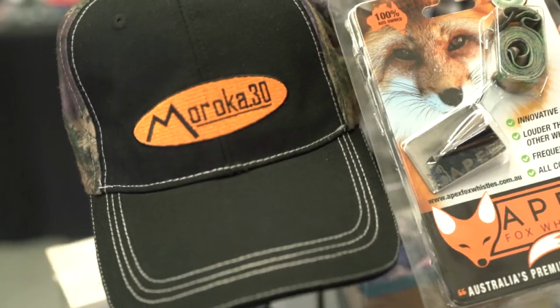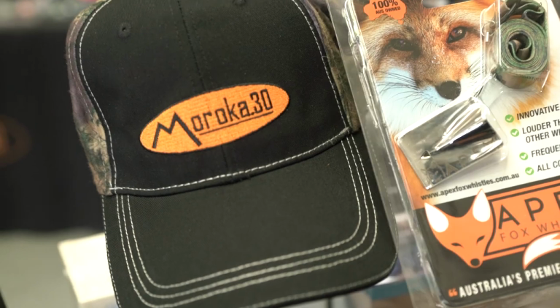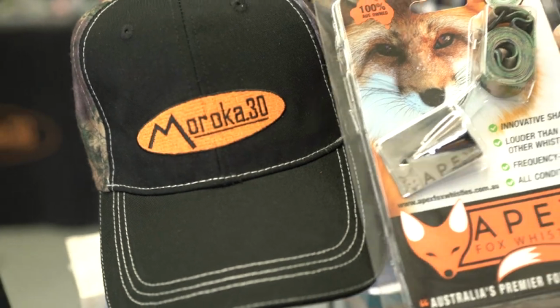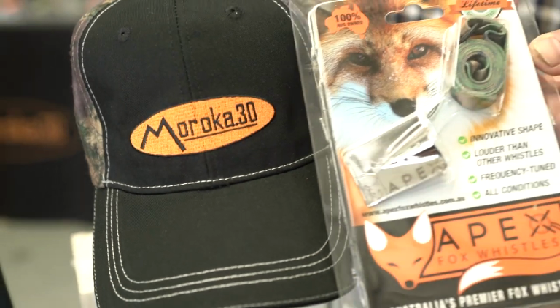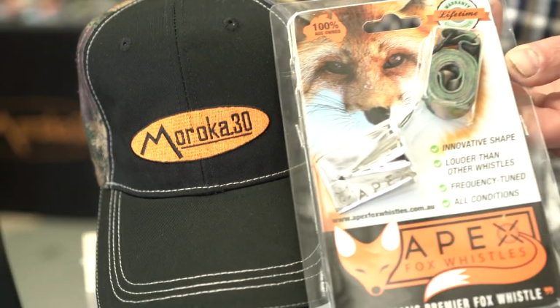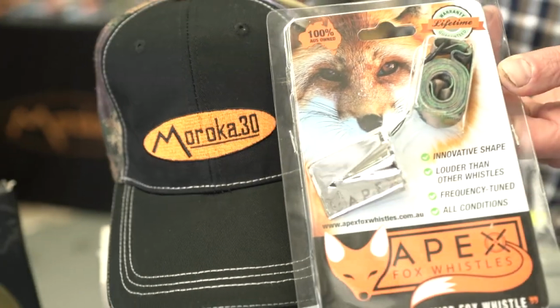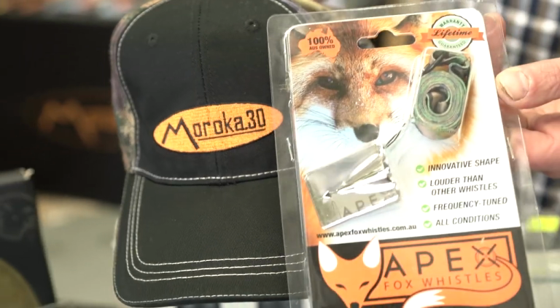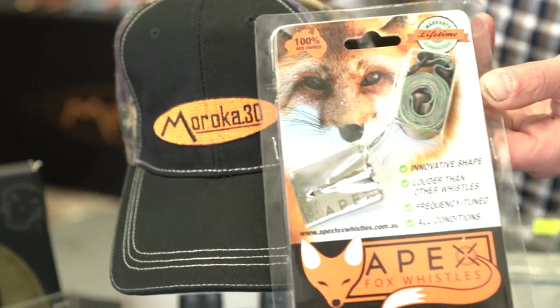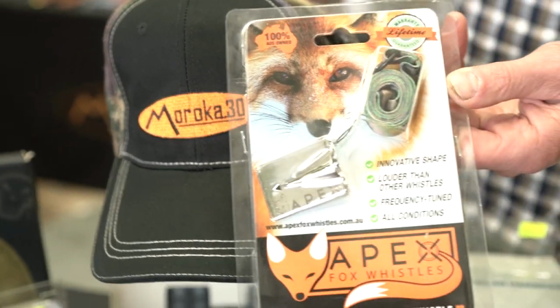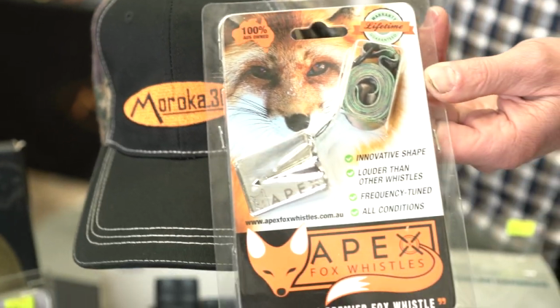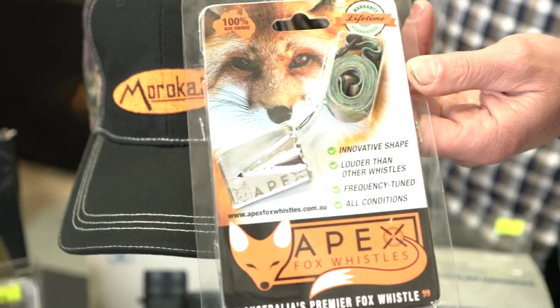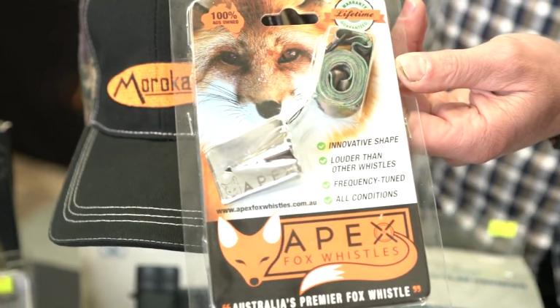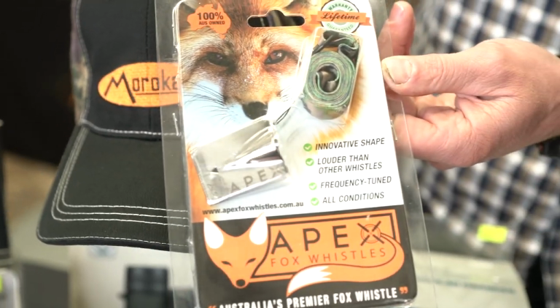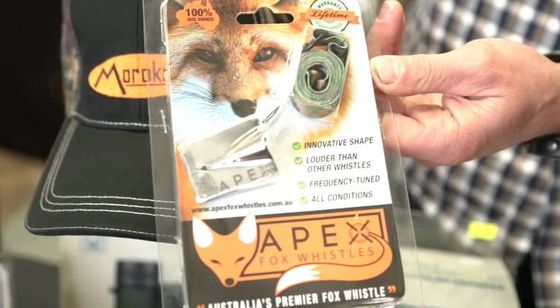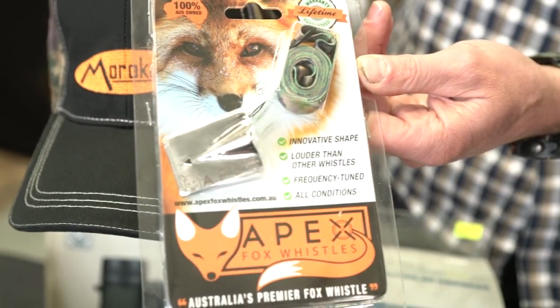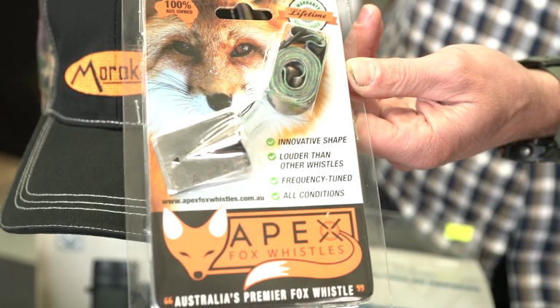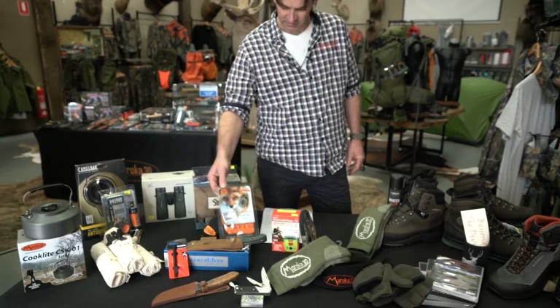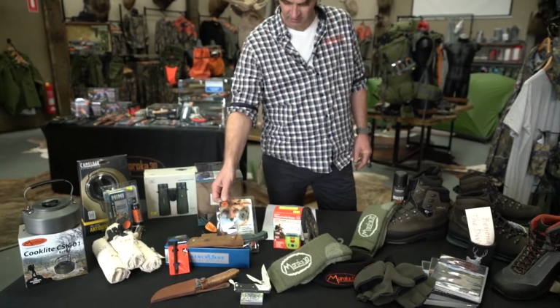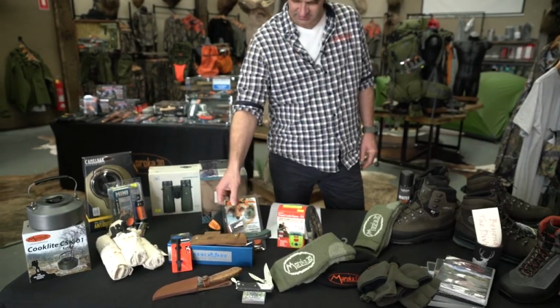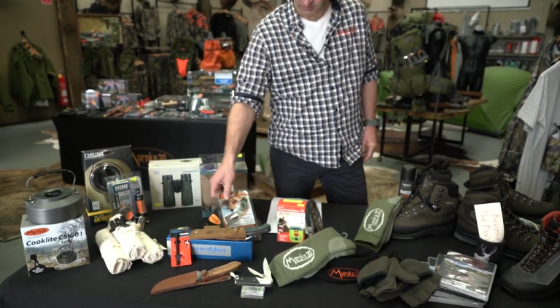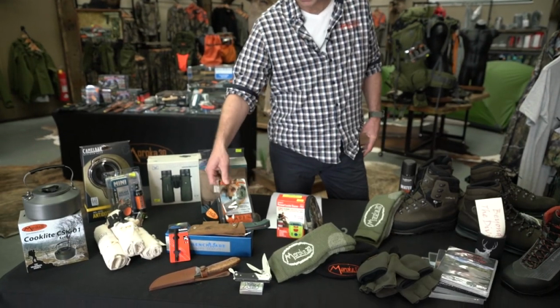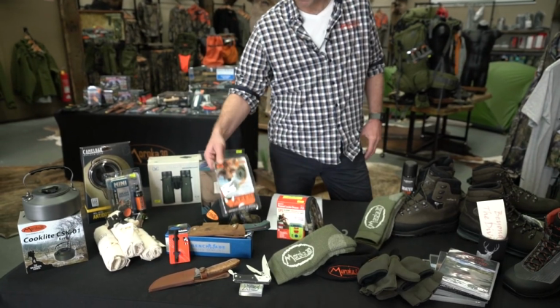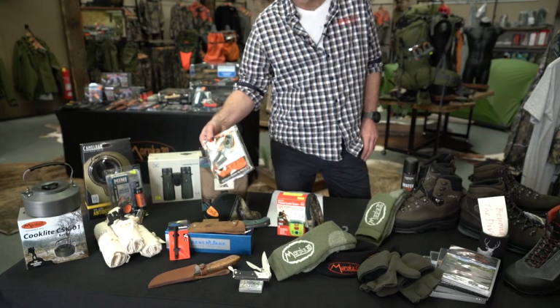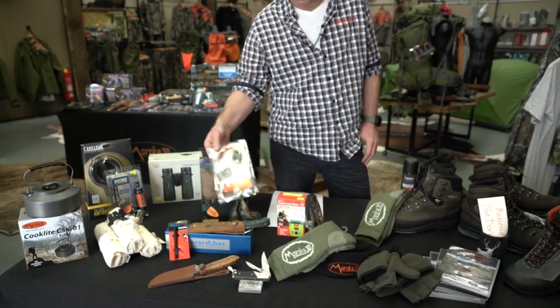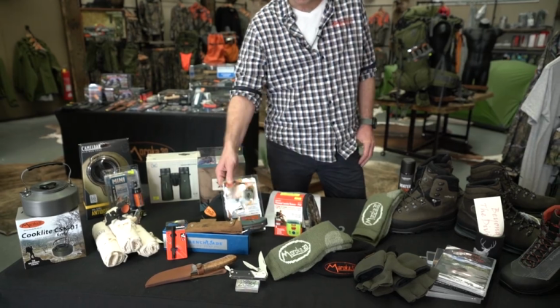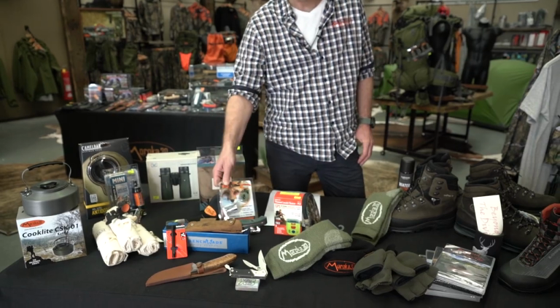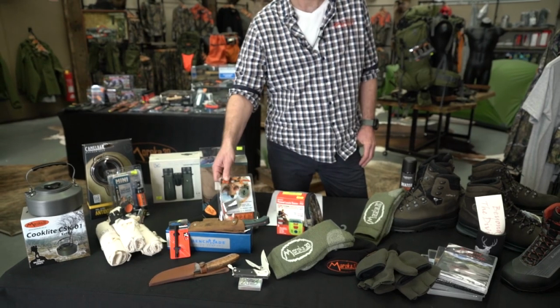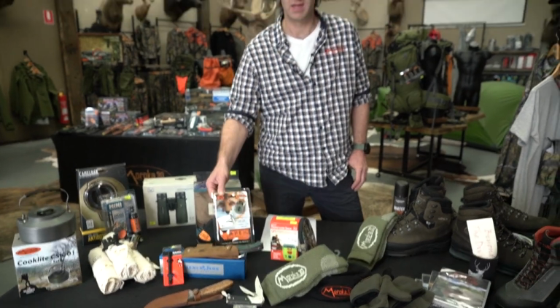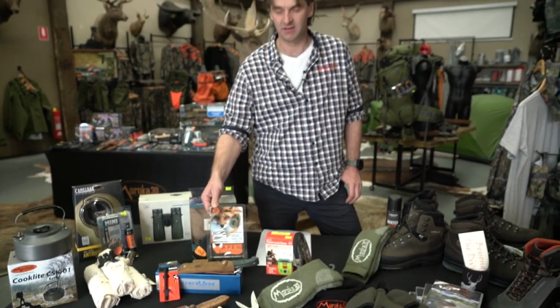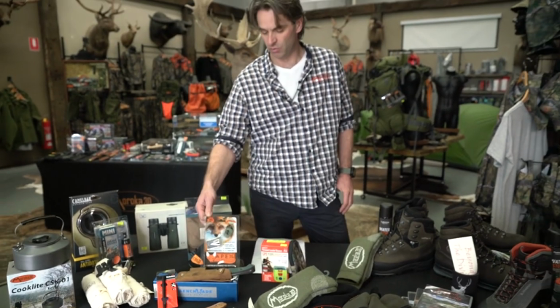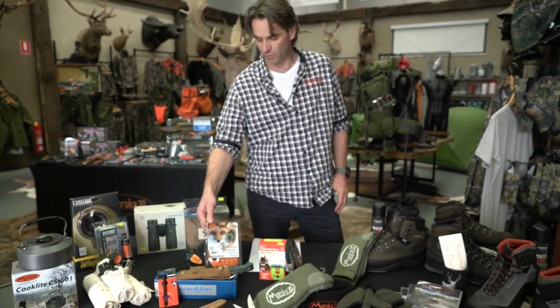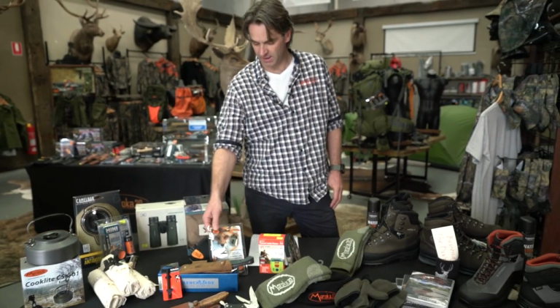The Maroka 30 Casual Cap and an Apex Fox Whistle at $49.99 — some great fox whistling coming up as we get into the warmer weather.